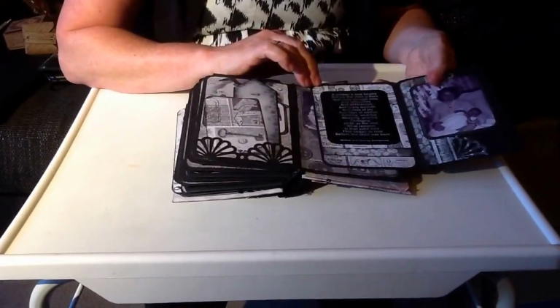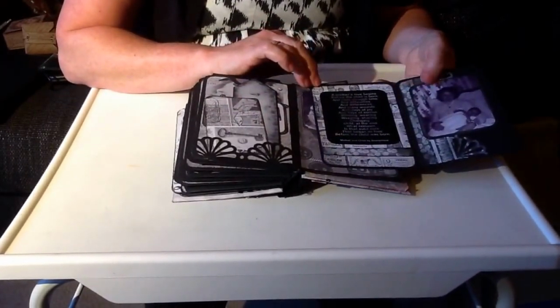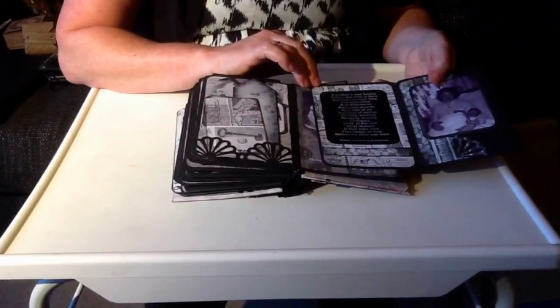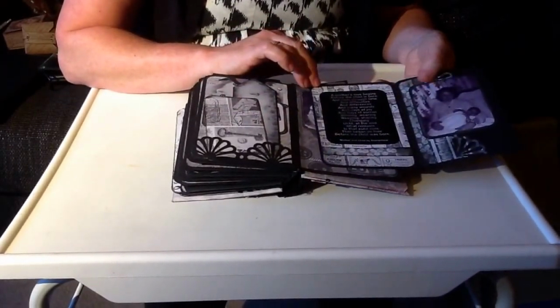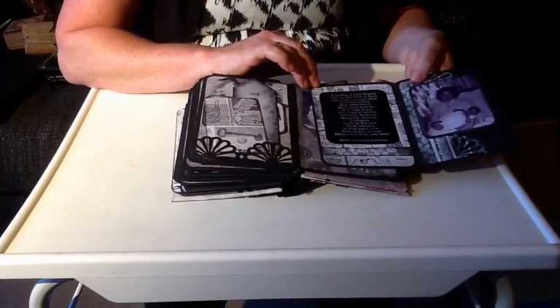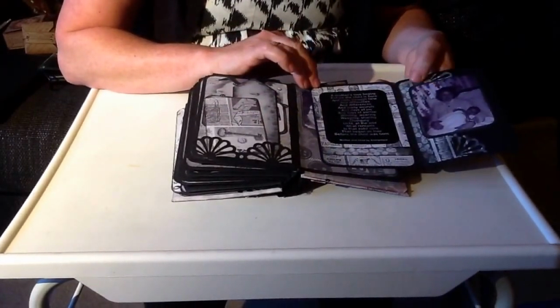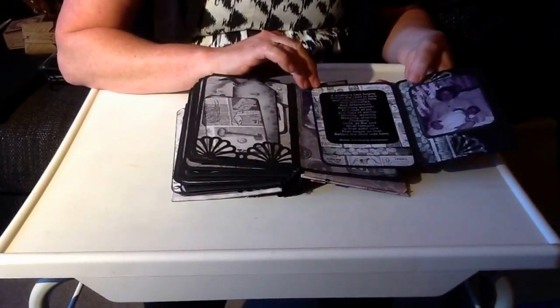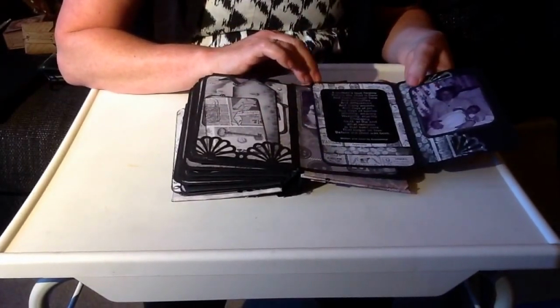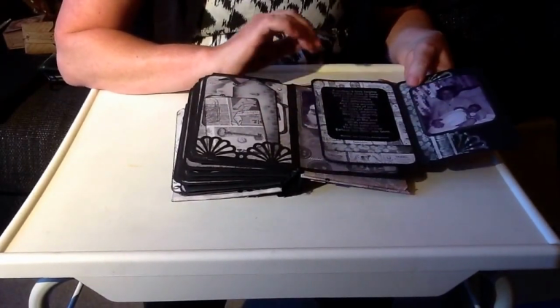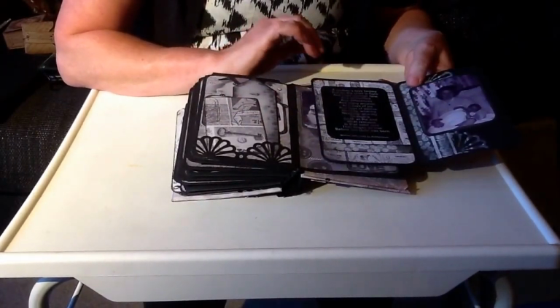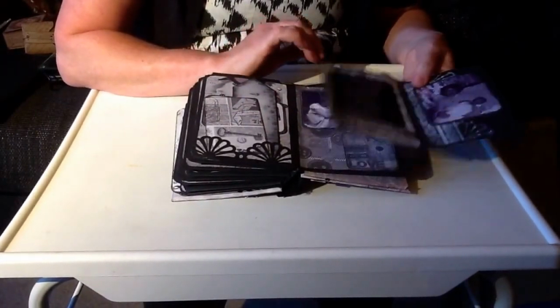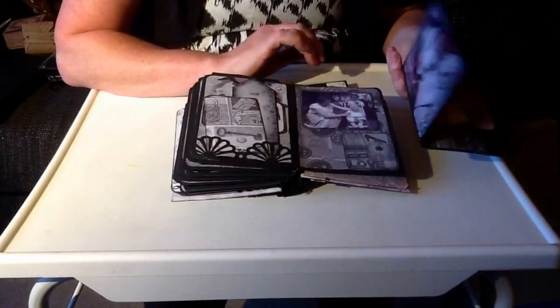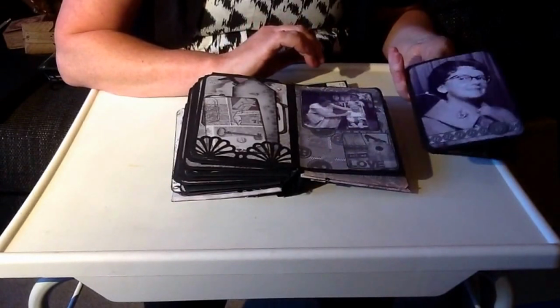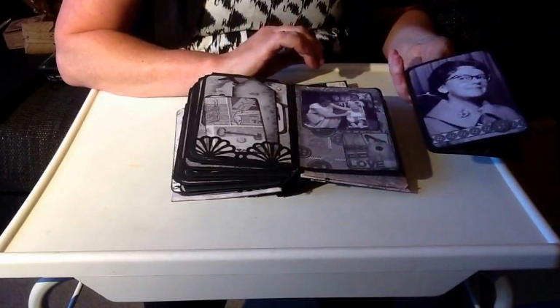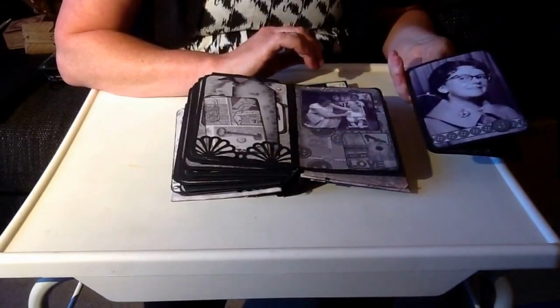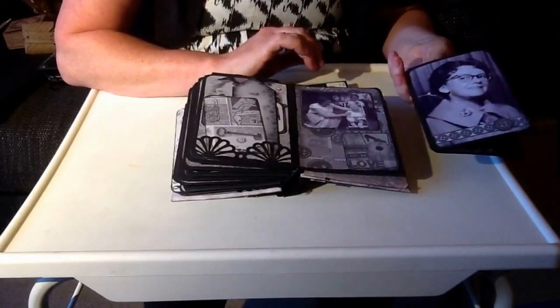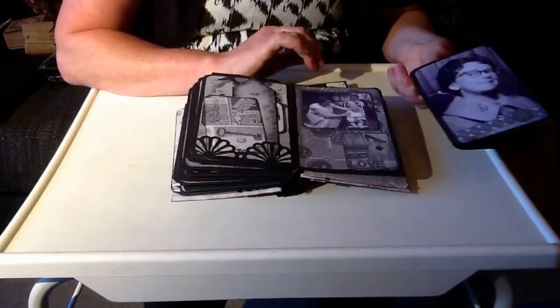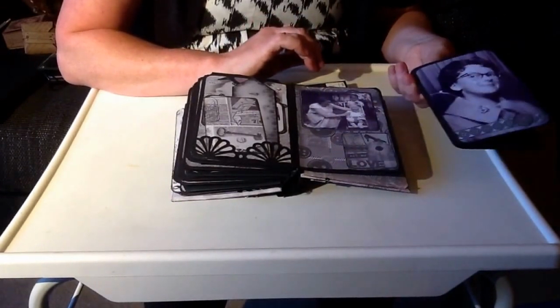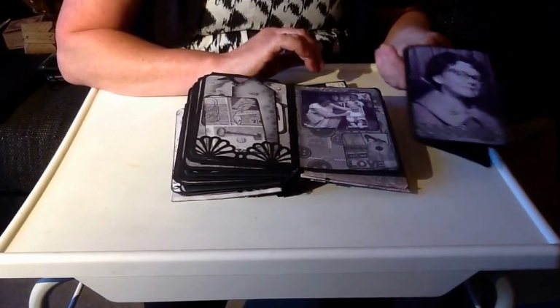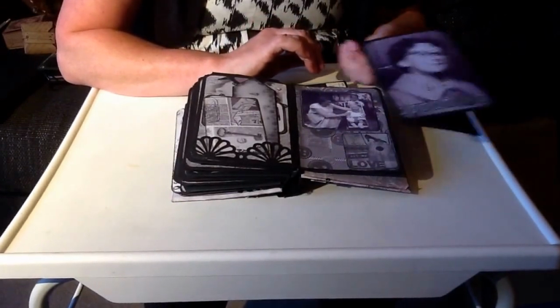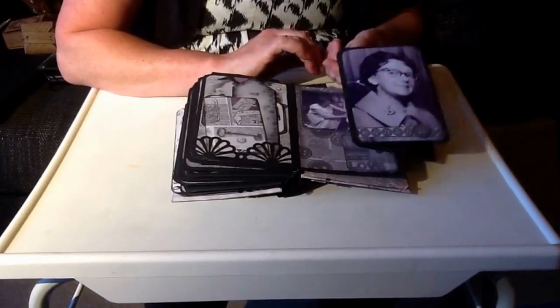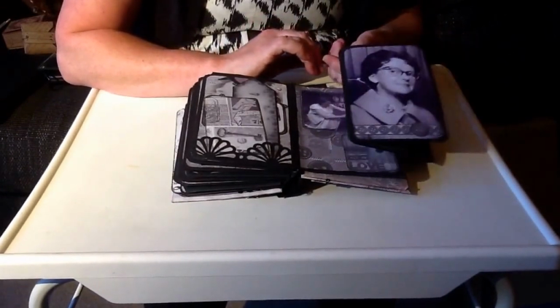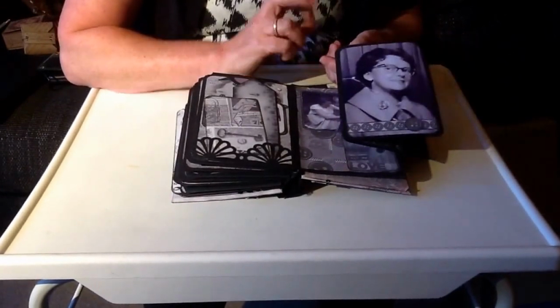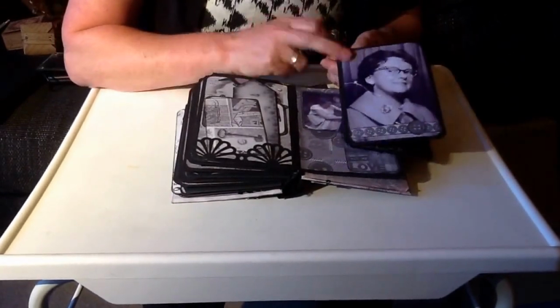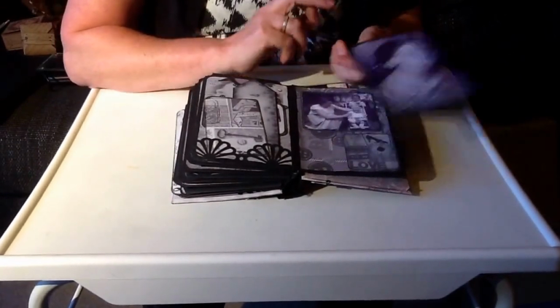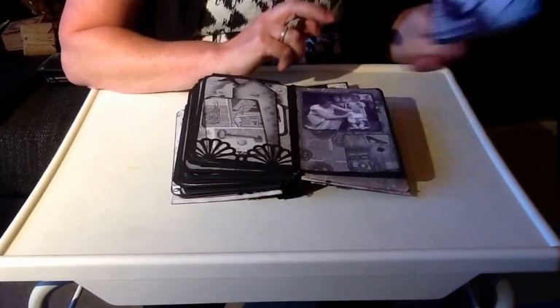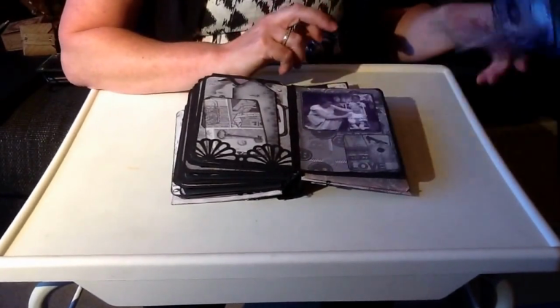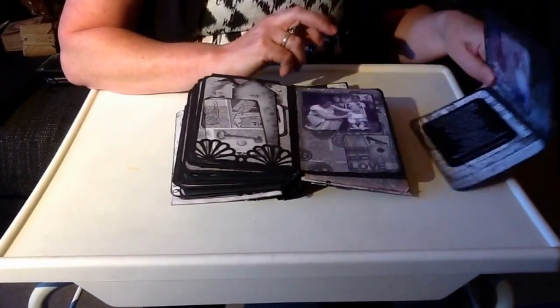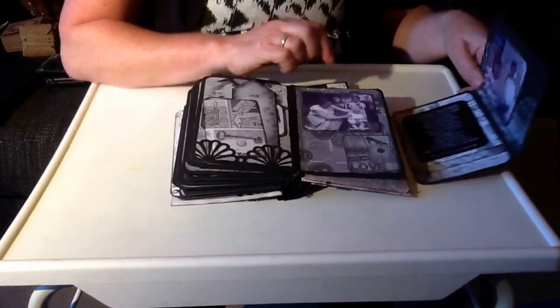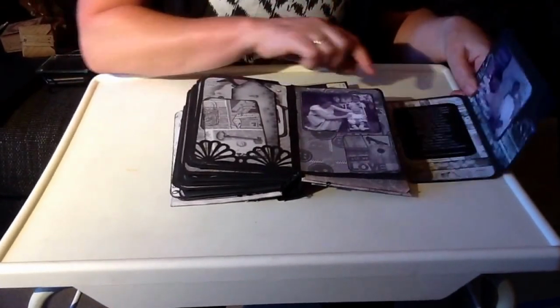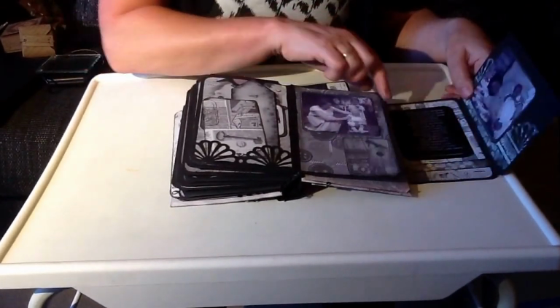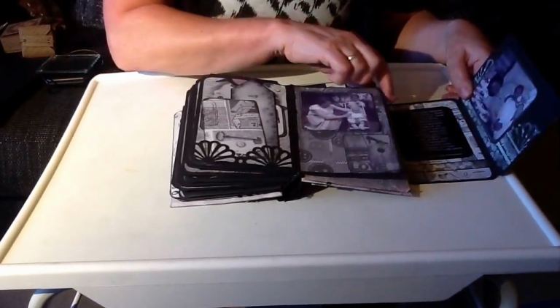Mum just having had a baby - a sister. Mum would hate that picture. Best not show it.